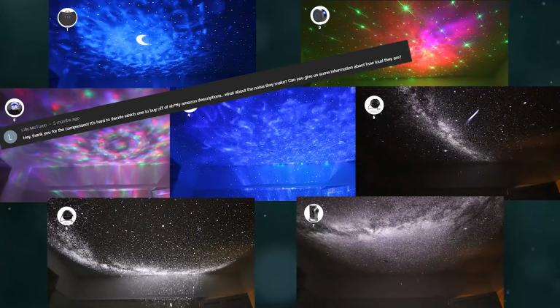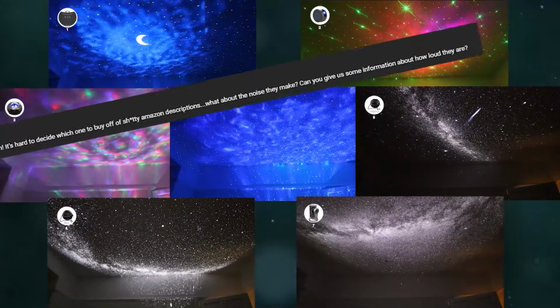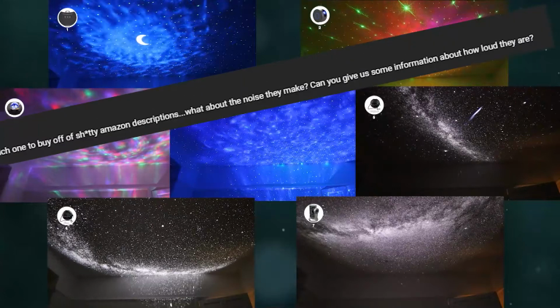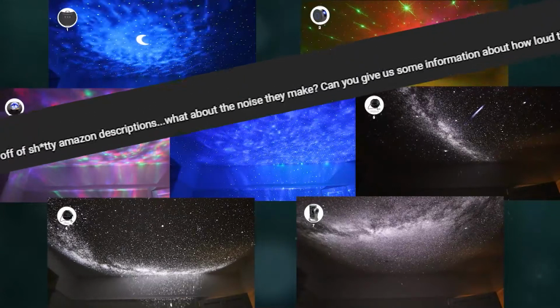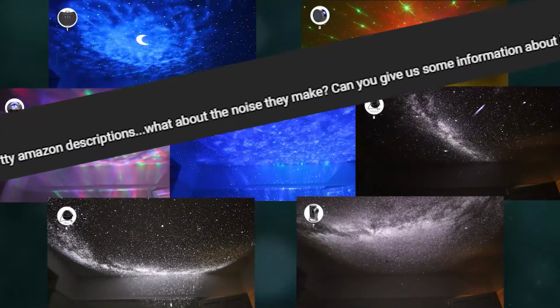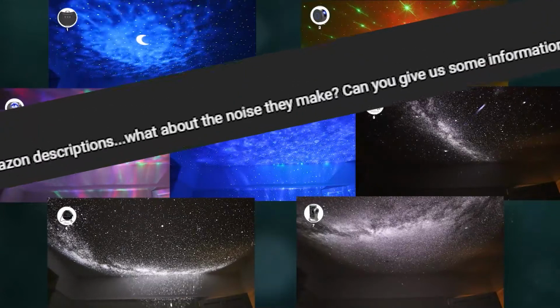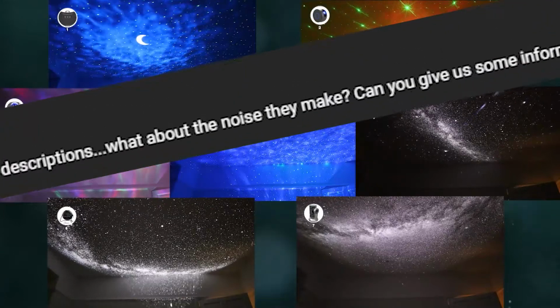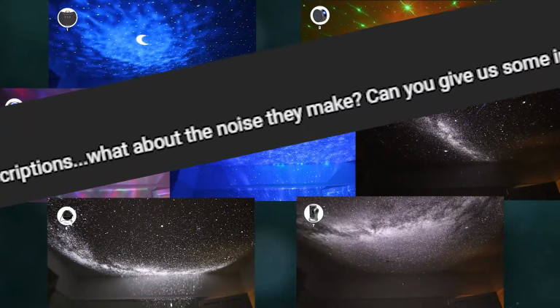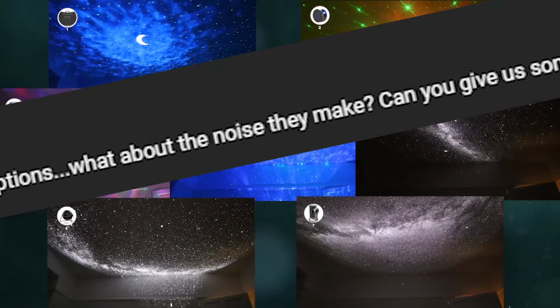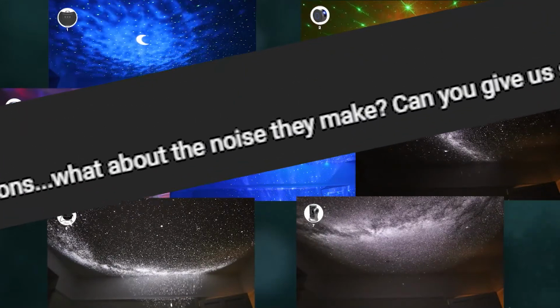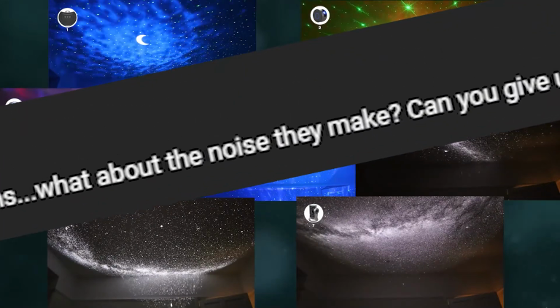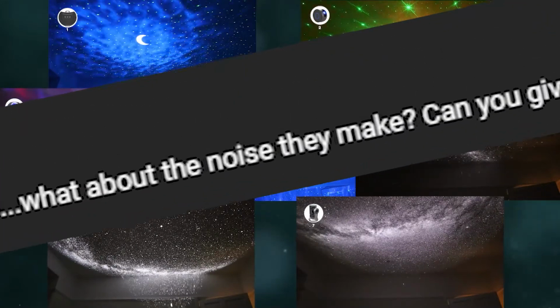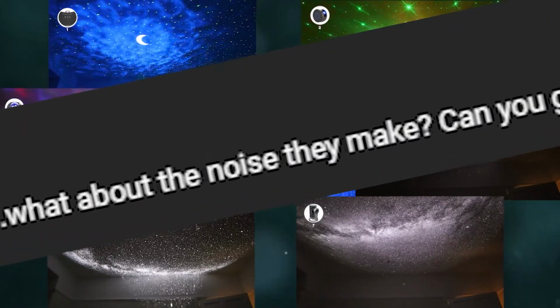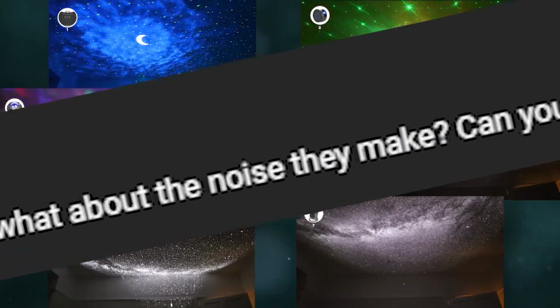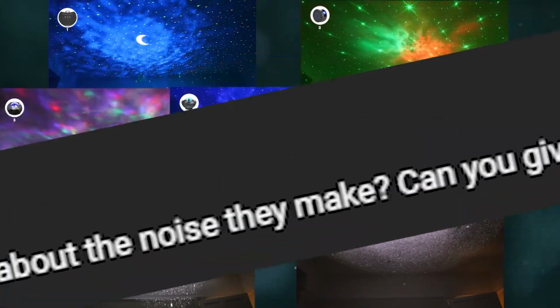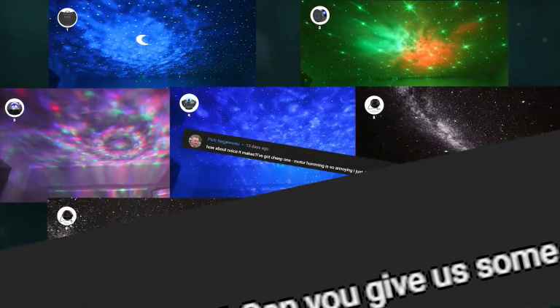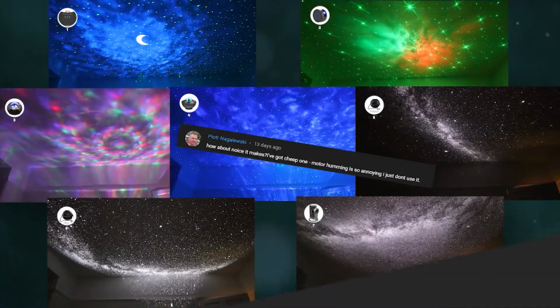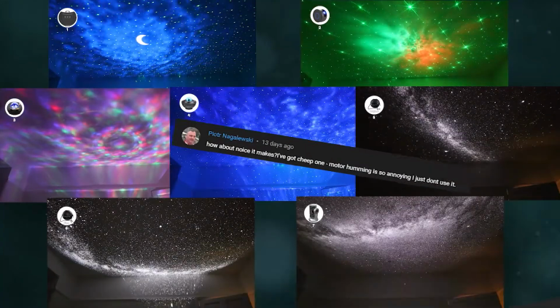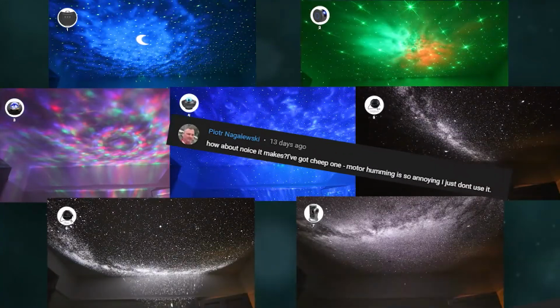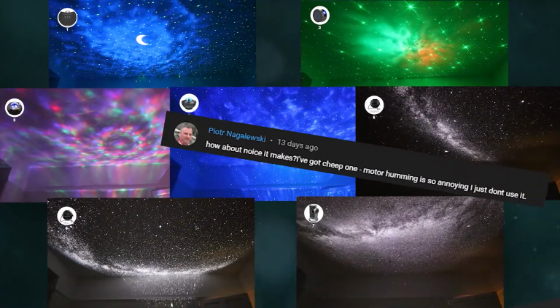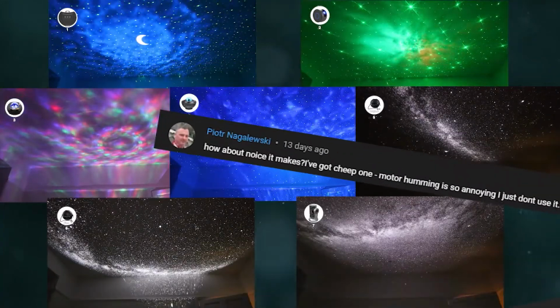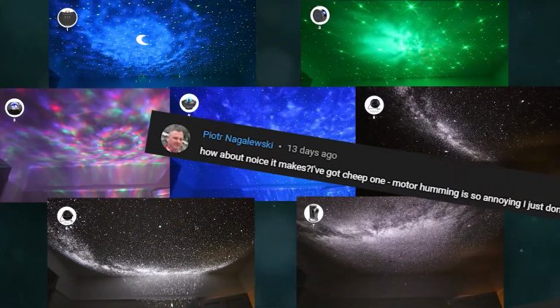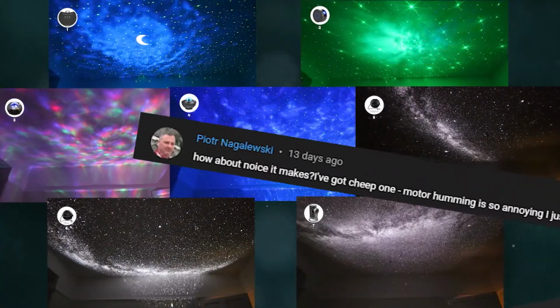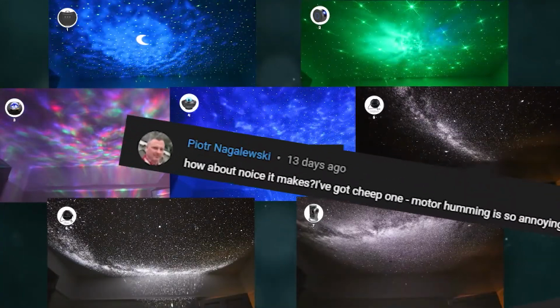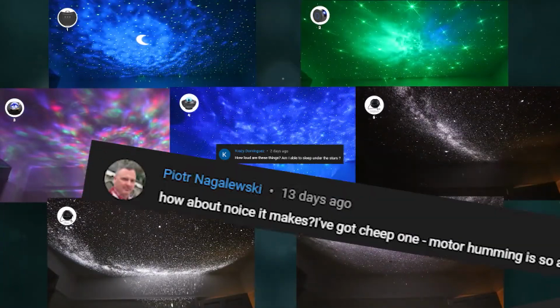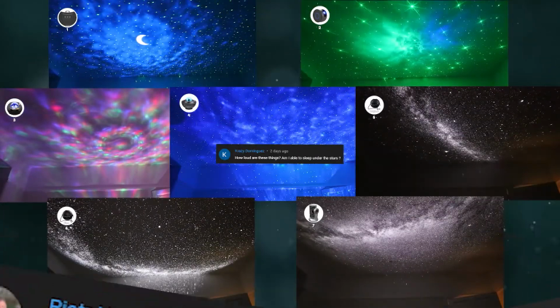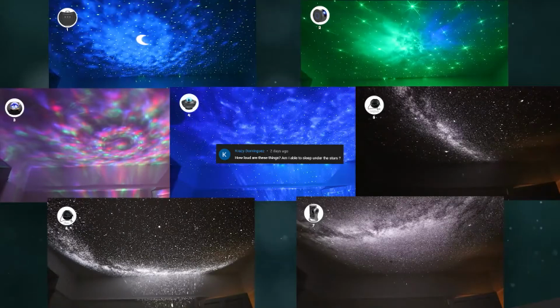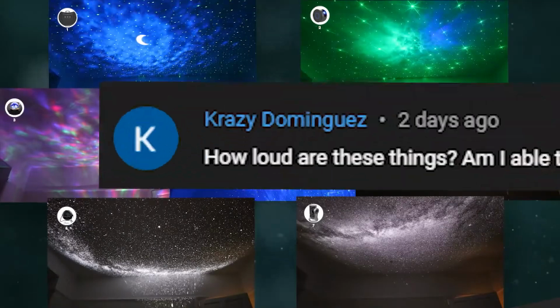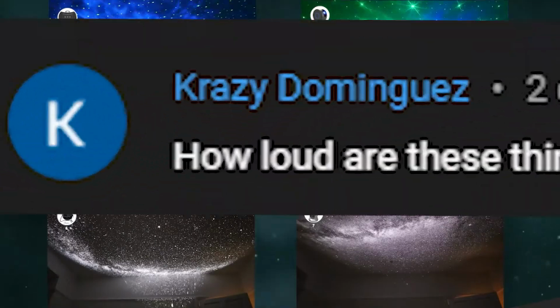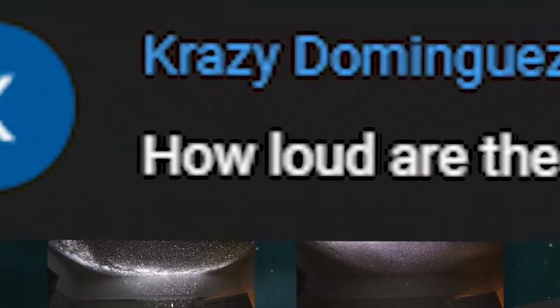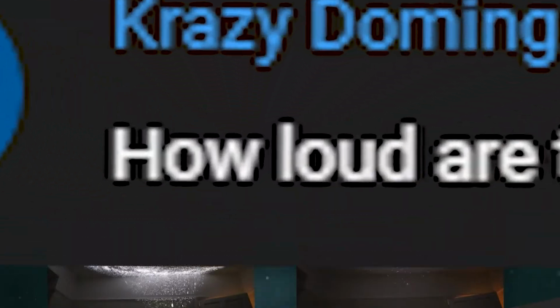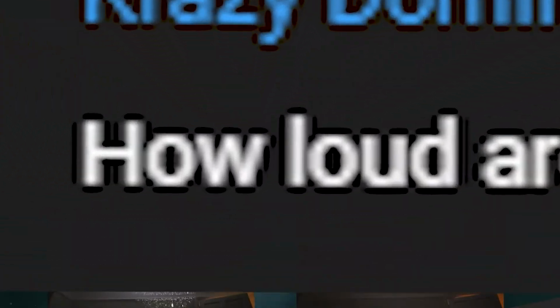Hey, thanks for the comparison. What about the noise they make? How loud are these things?